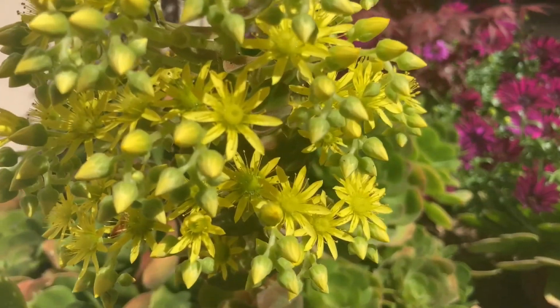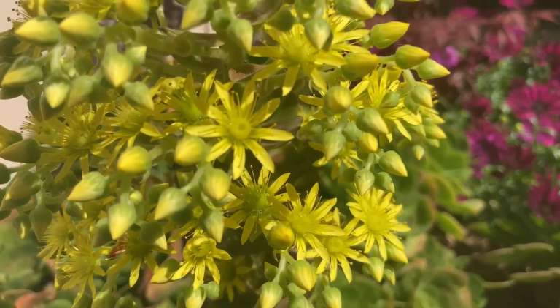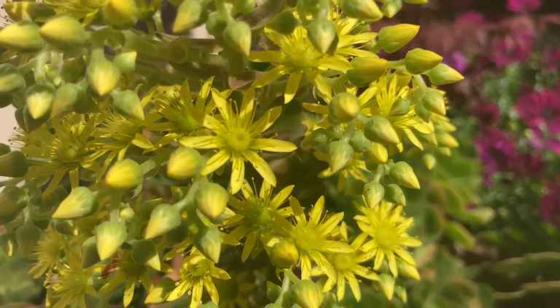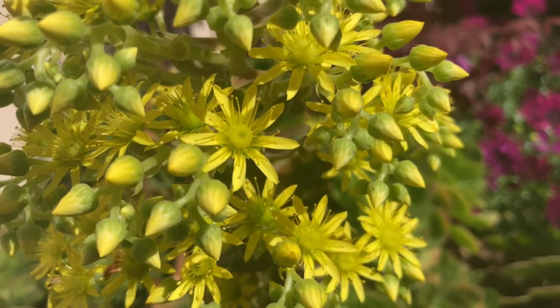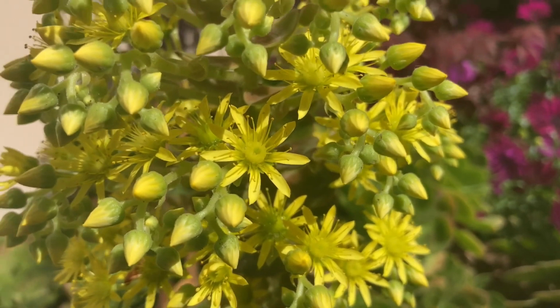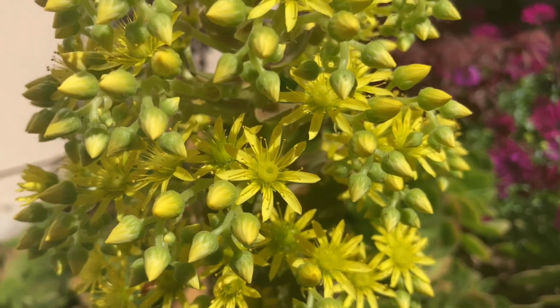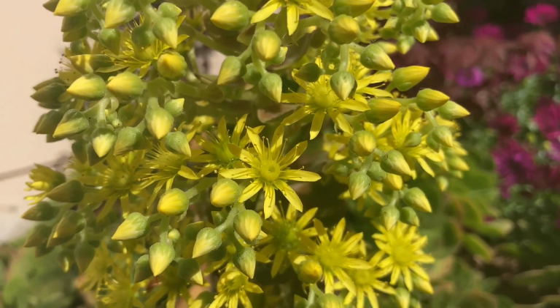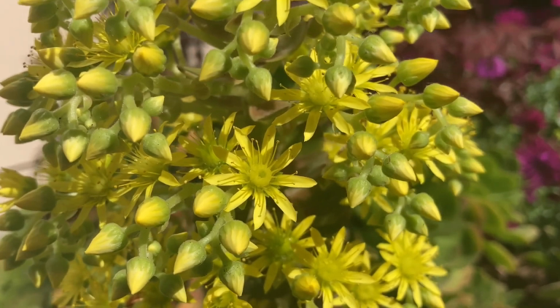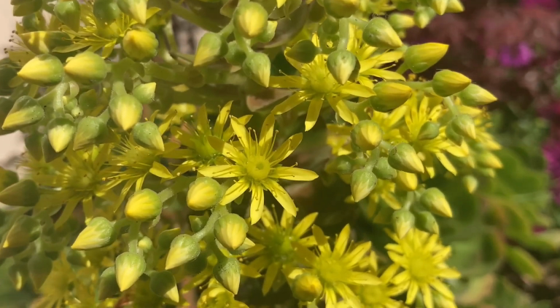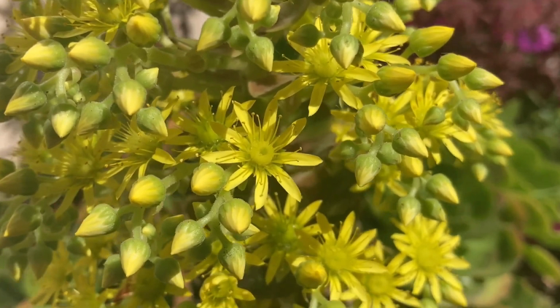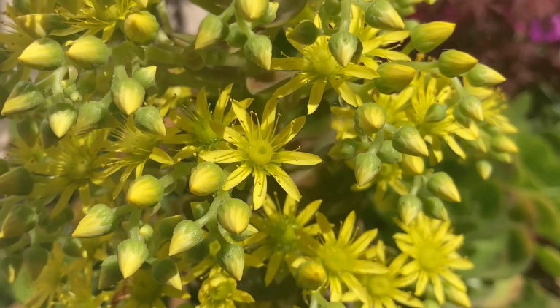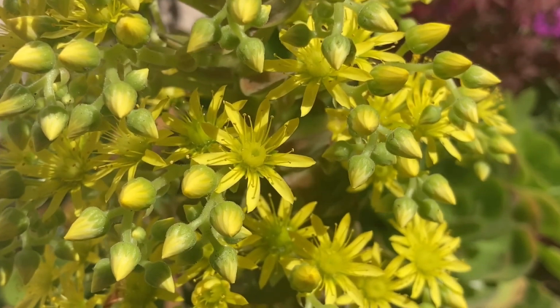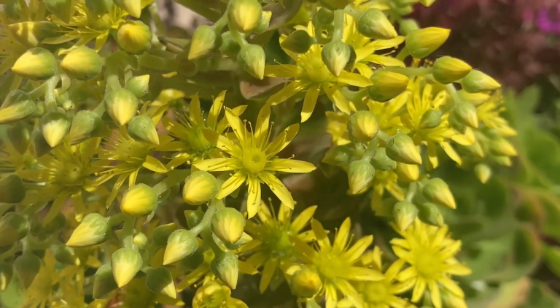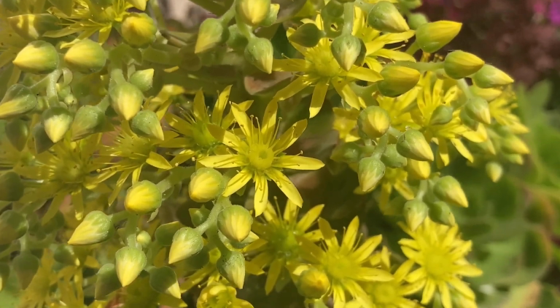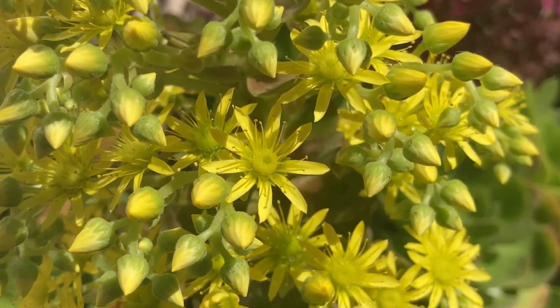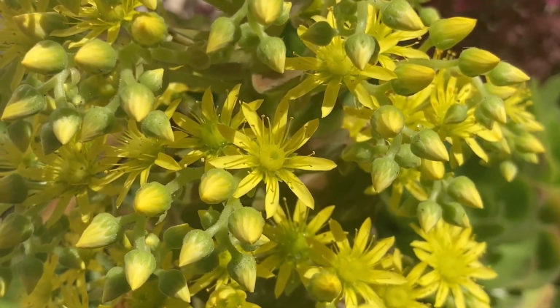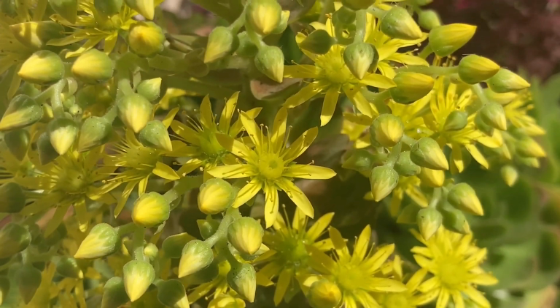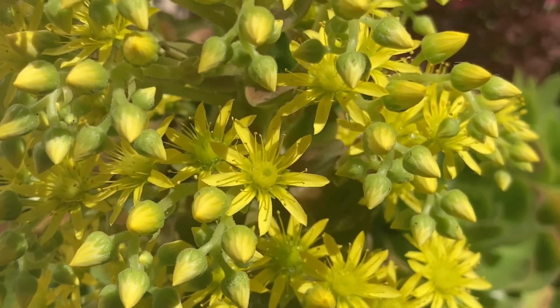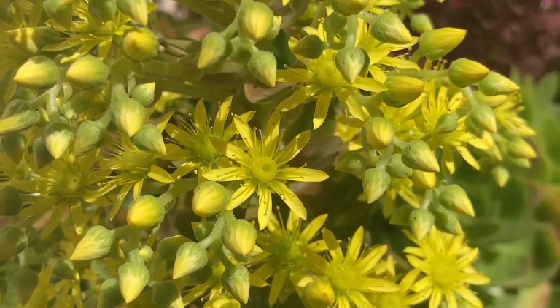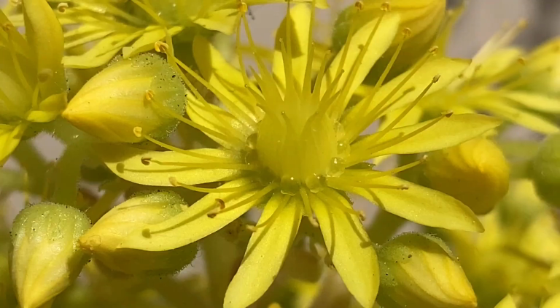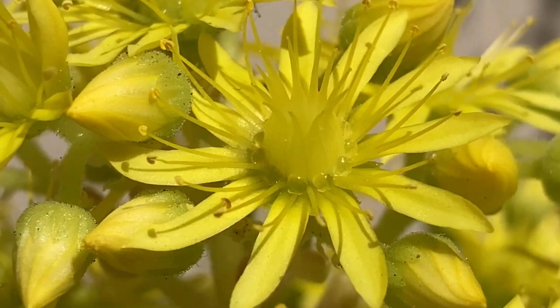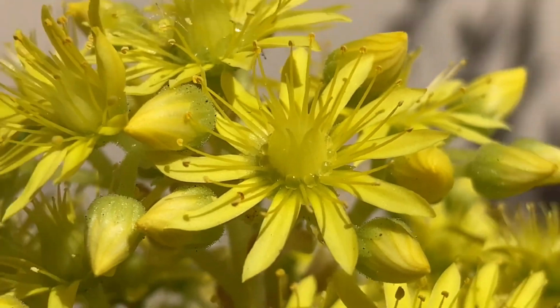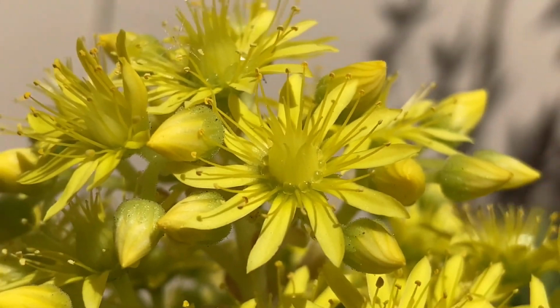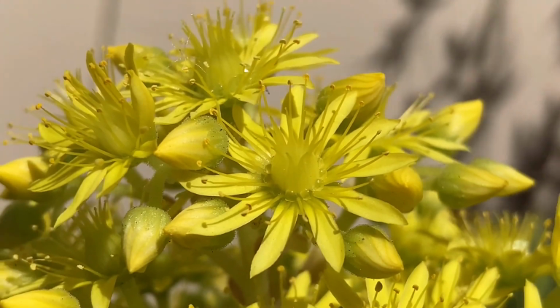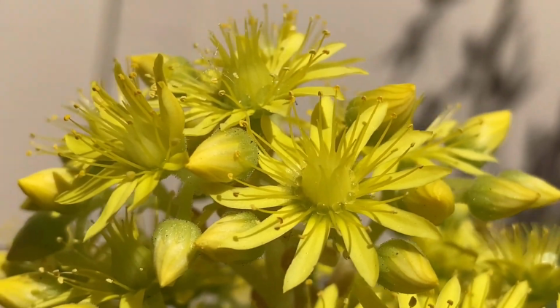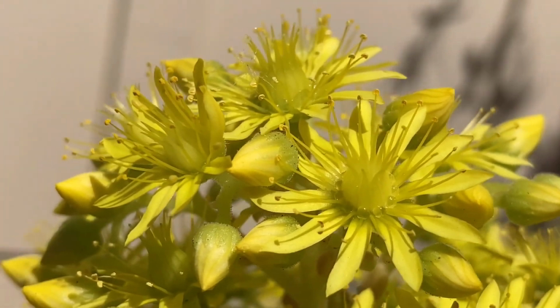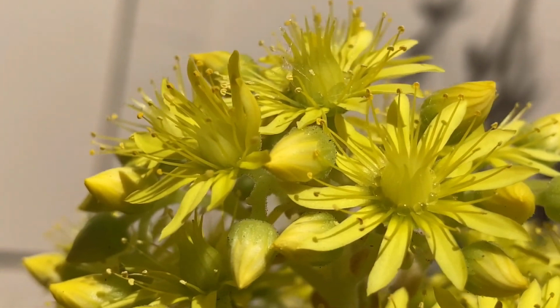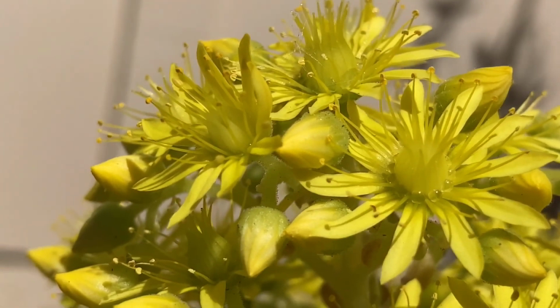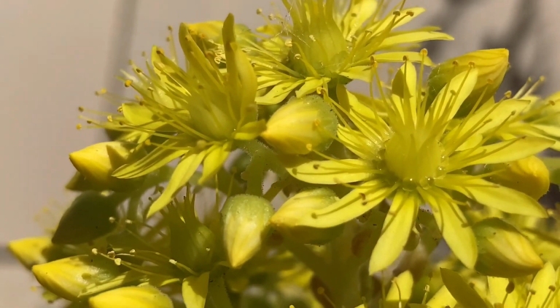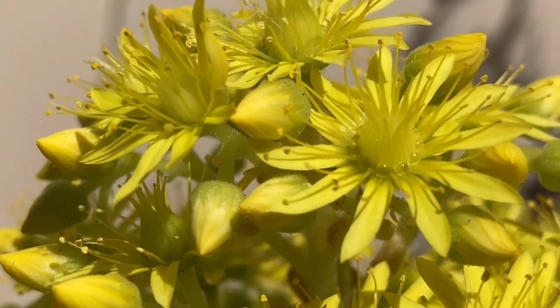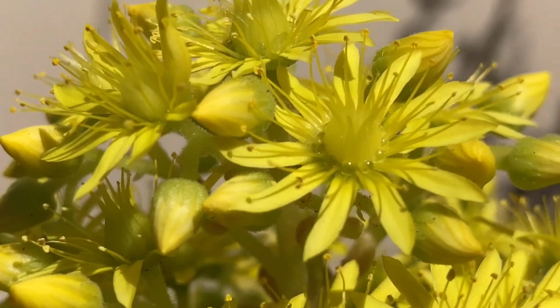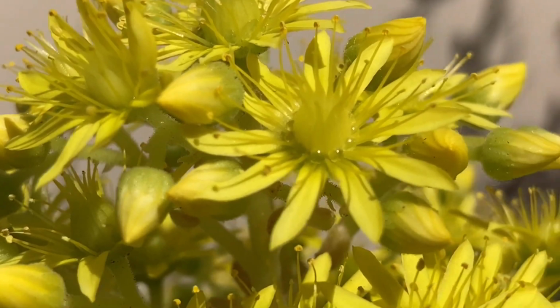What I've noticed about these flowers is that they have a lot of nectar droplets. I like to leave those for the bees.